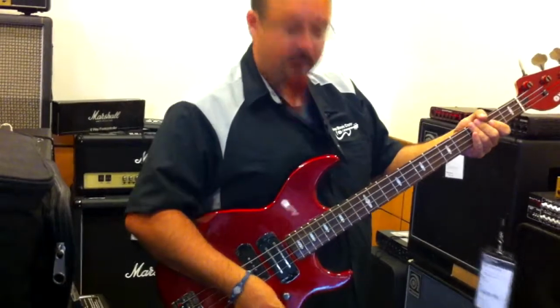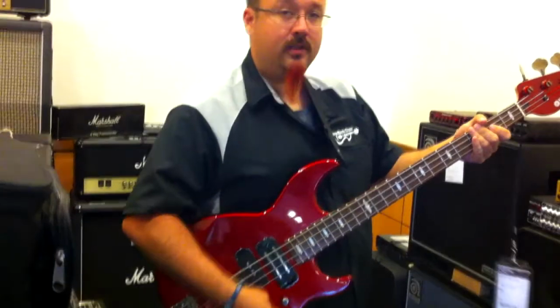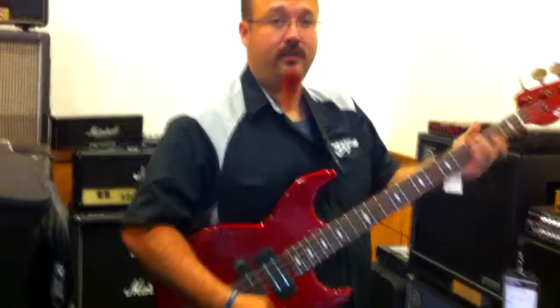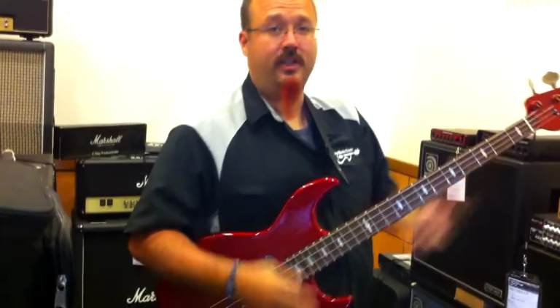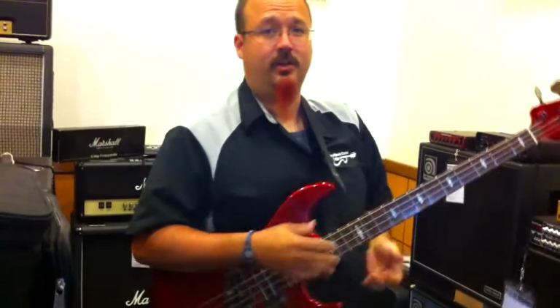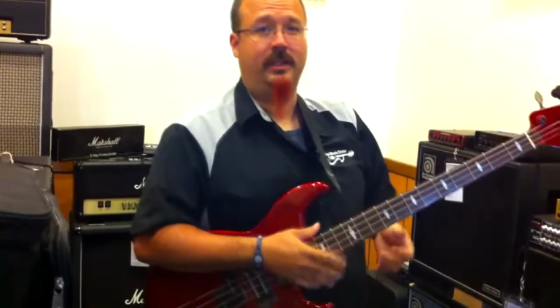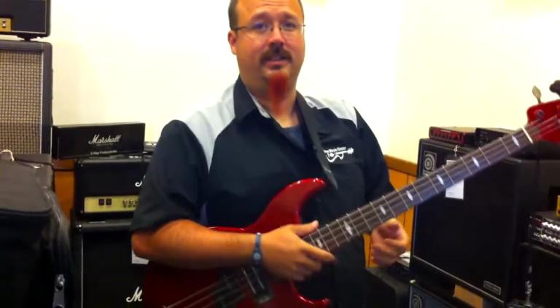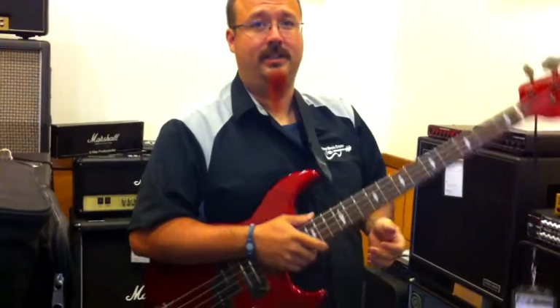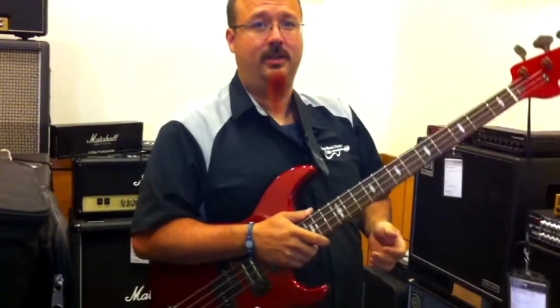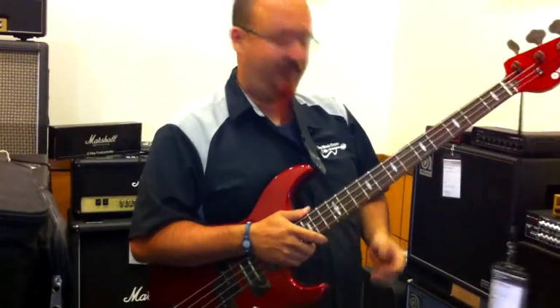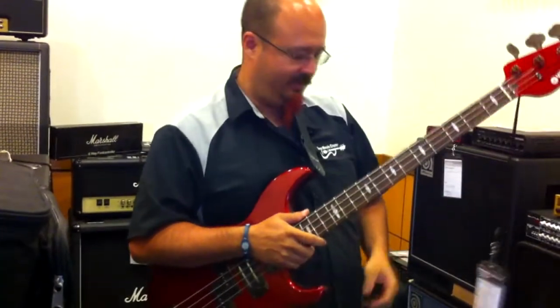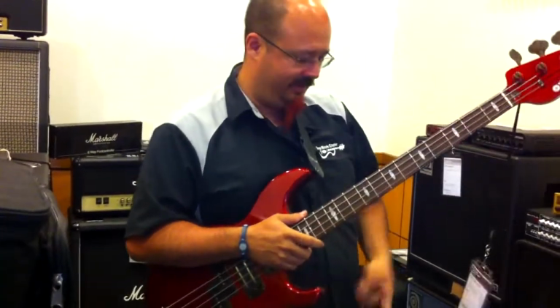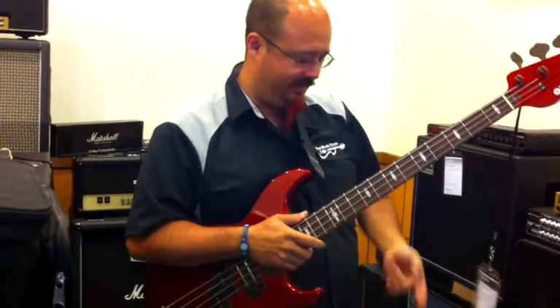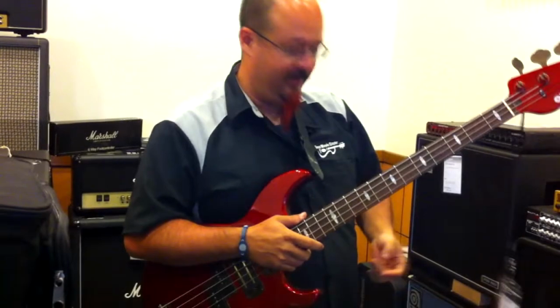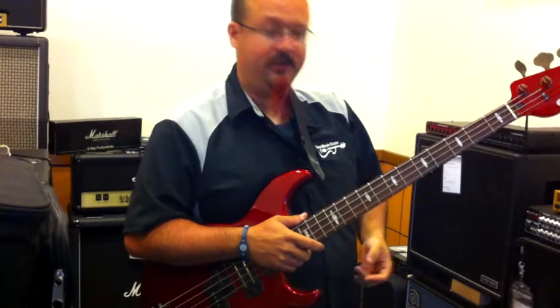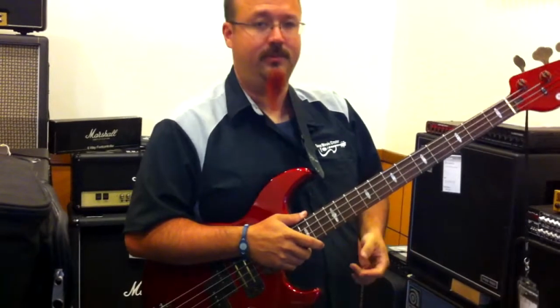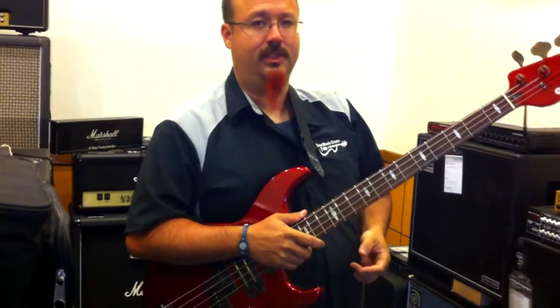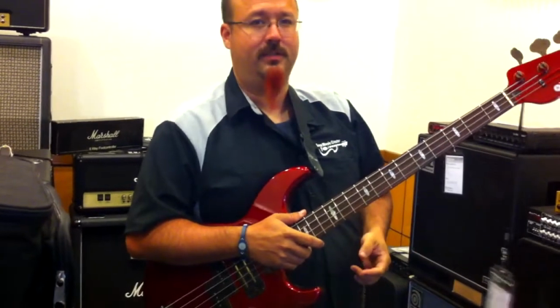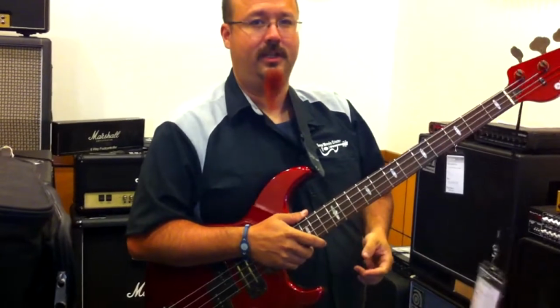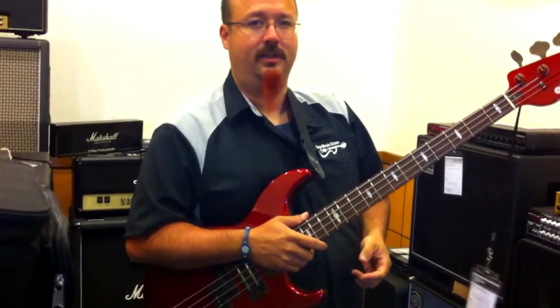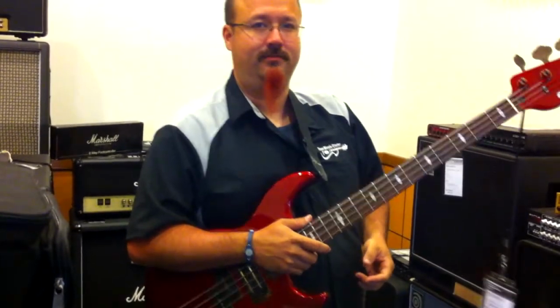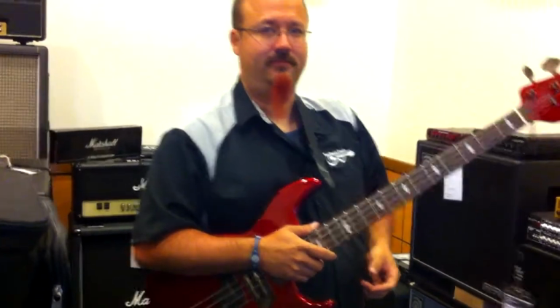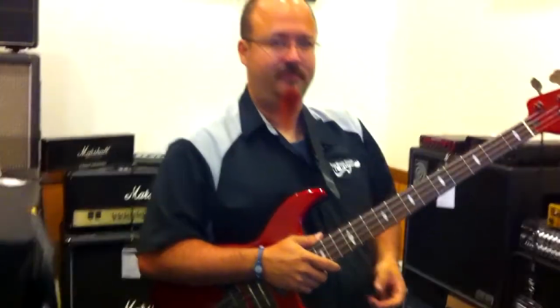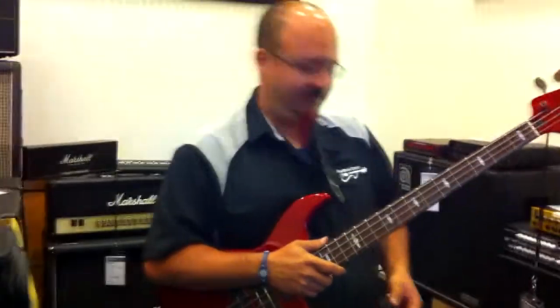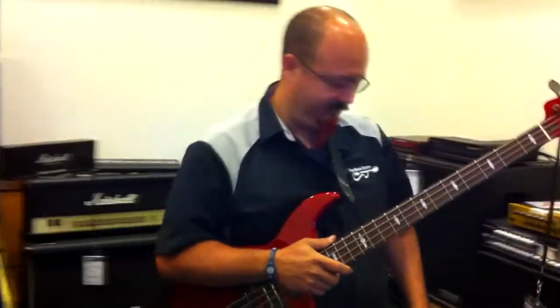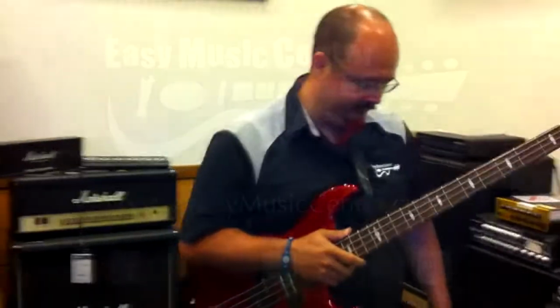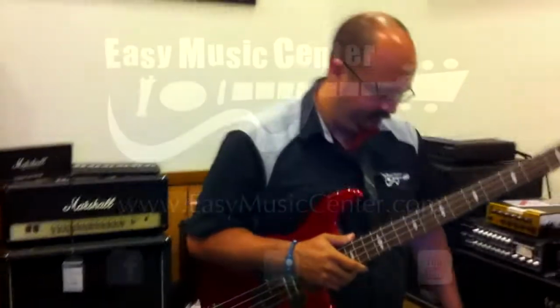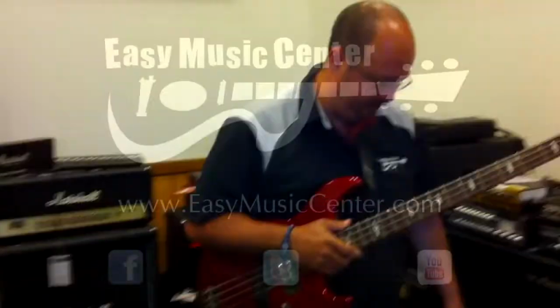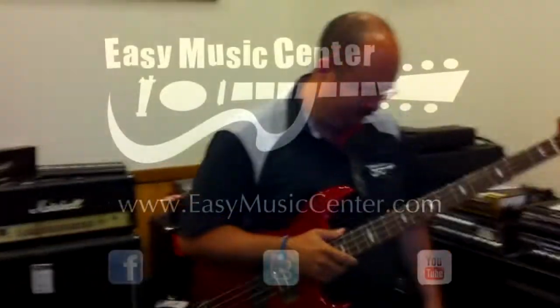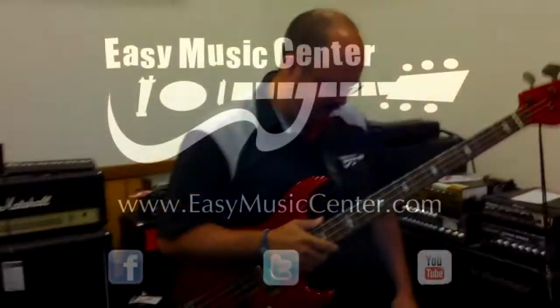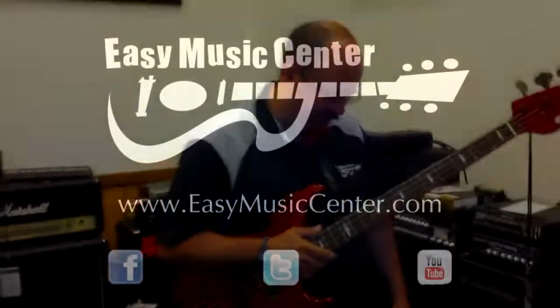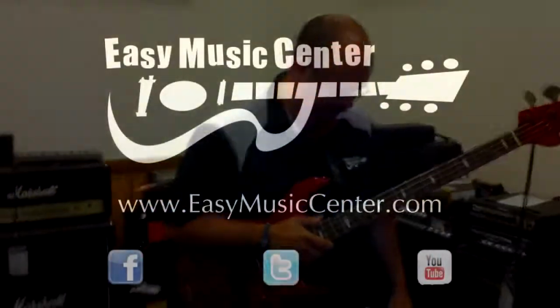So if you like cool, nasty tones for your bass, come check this pedal out. Nasty.